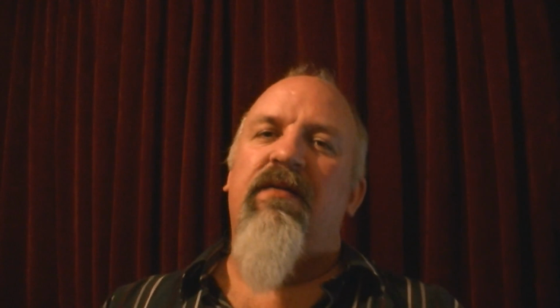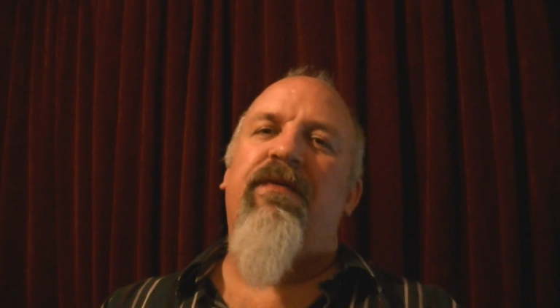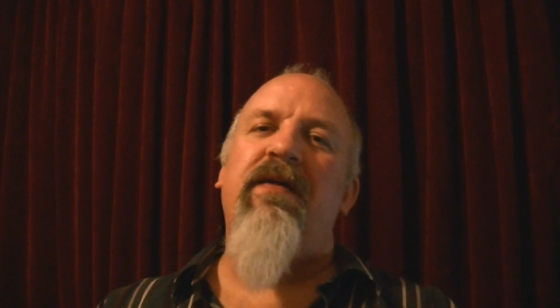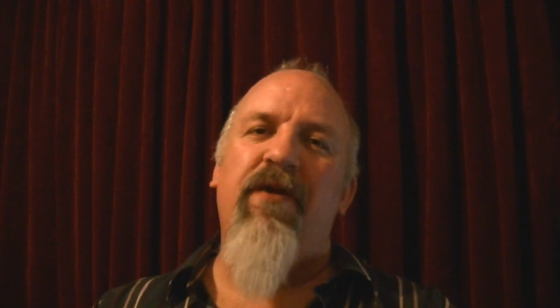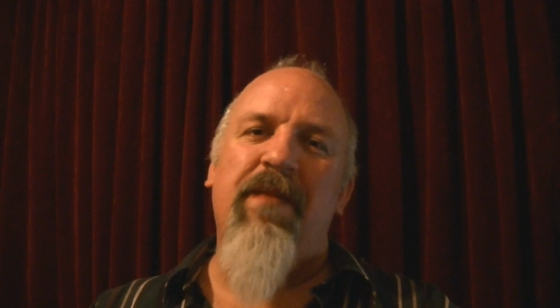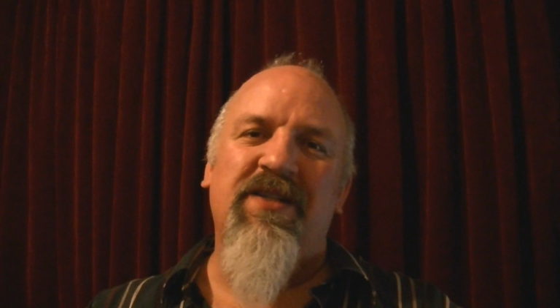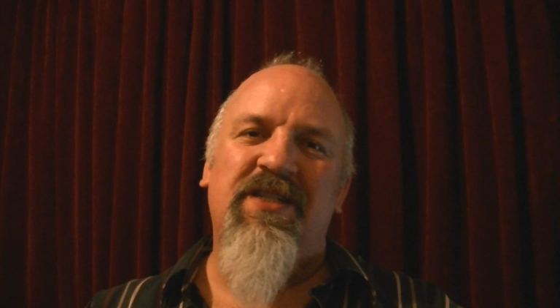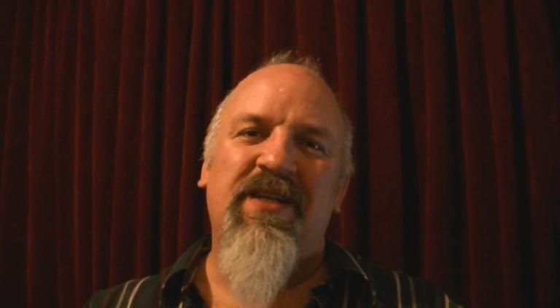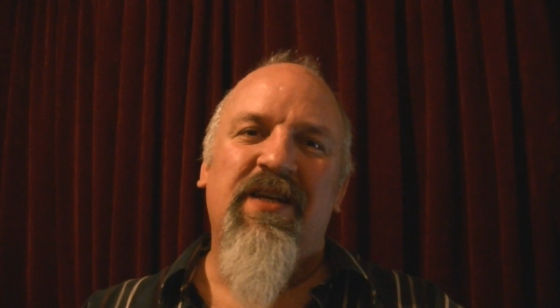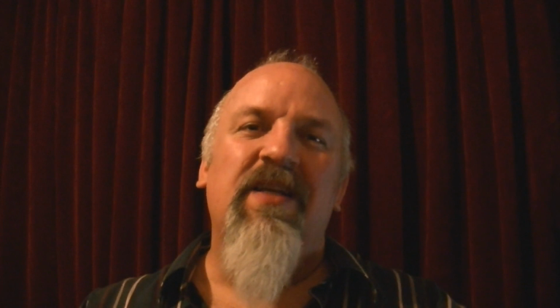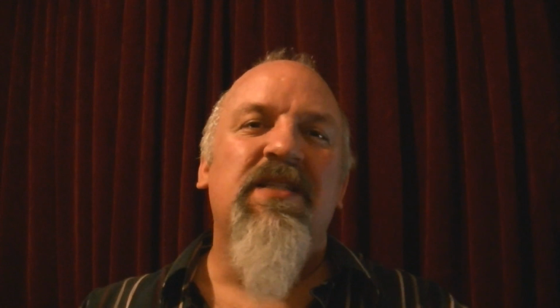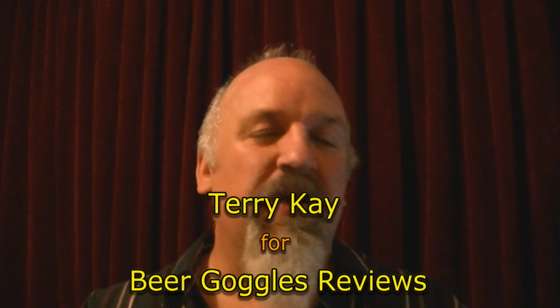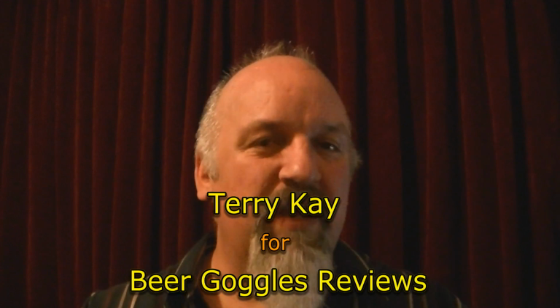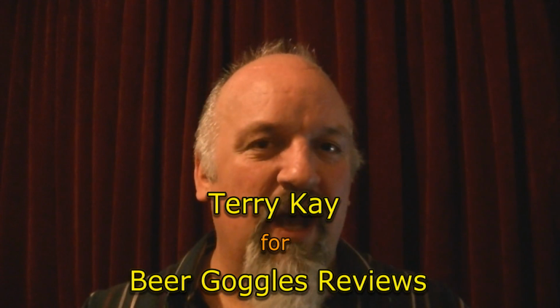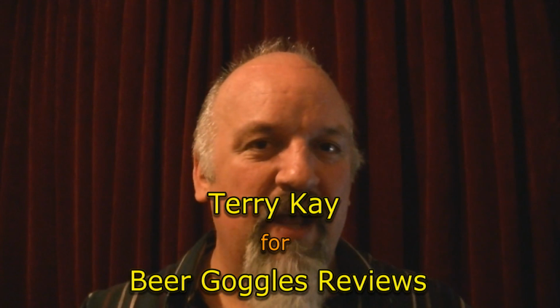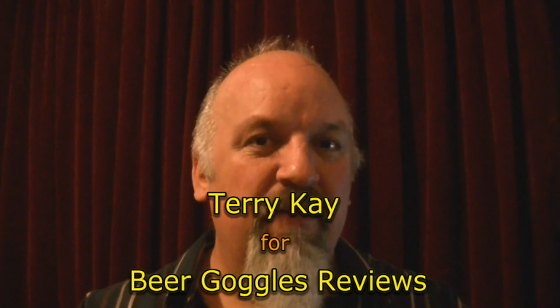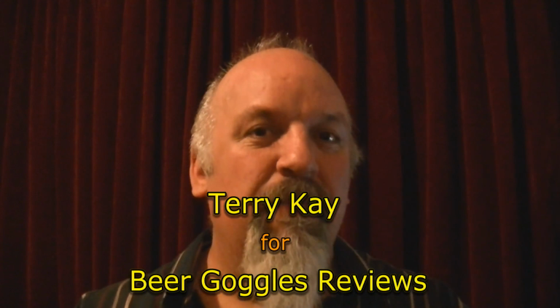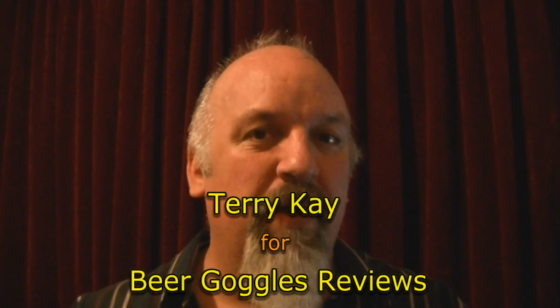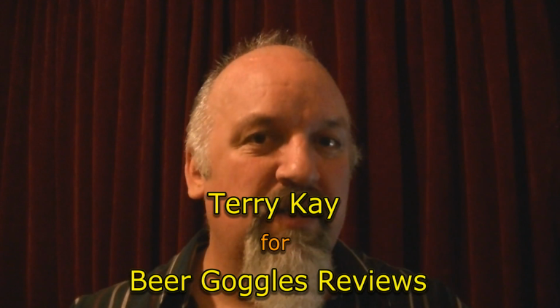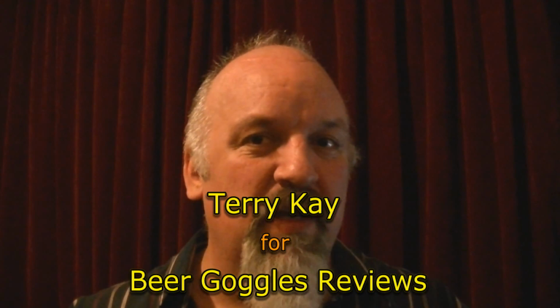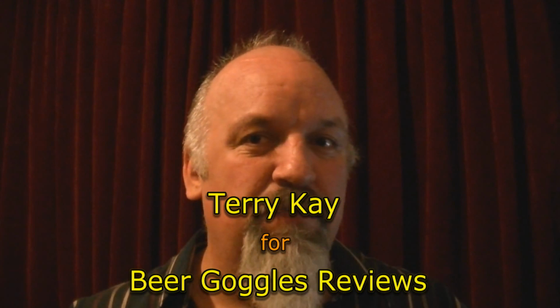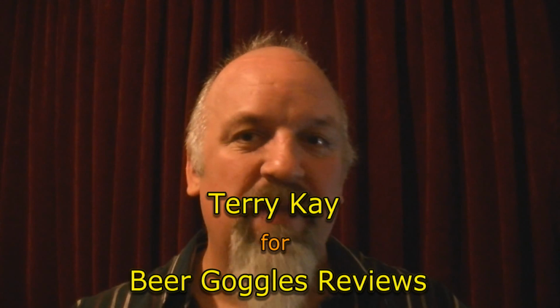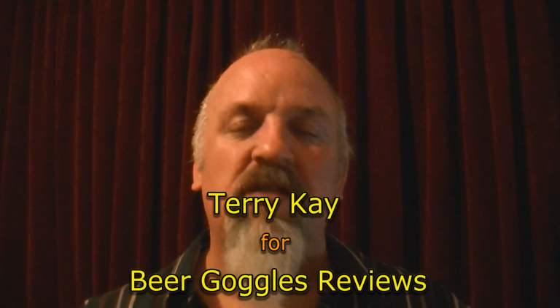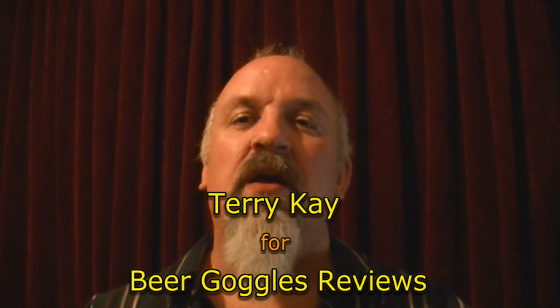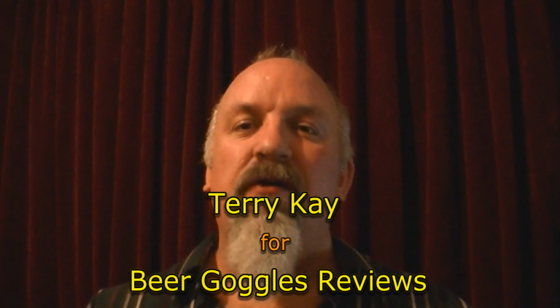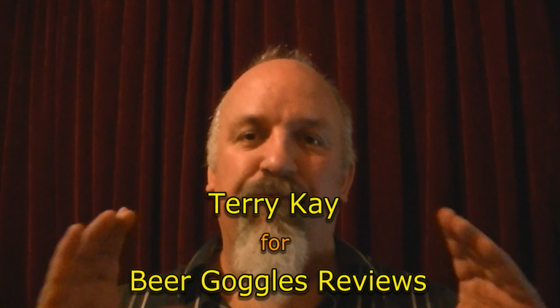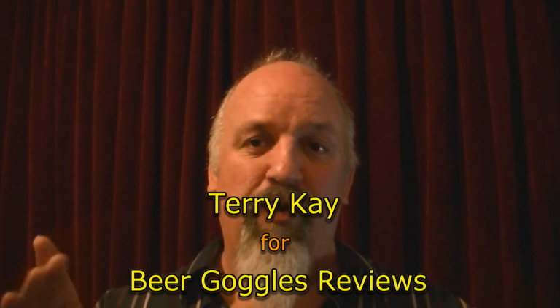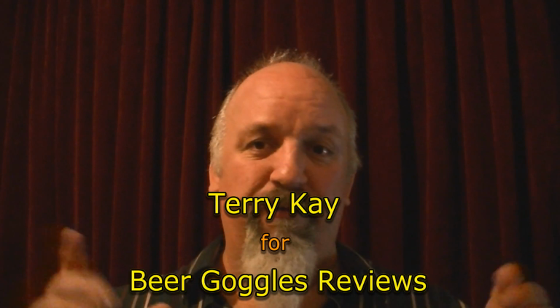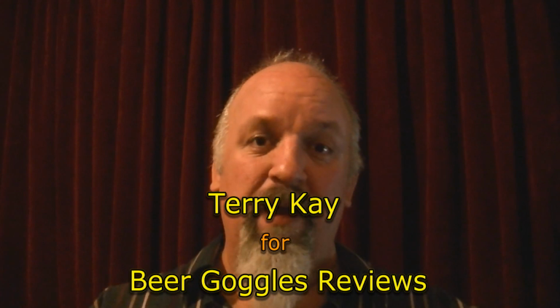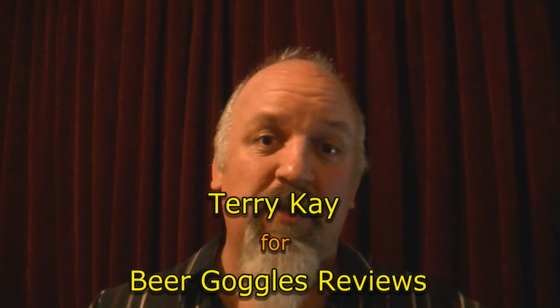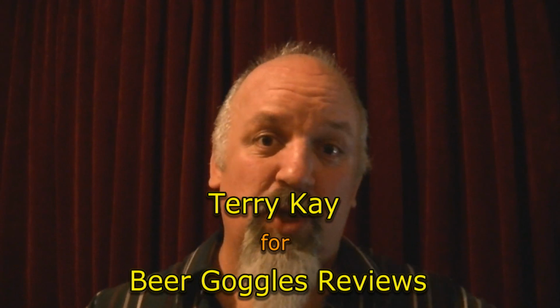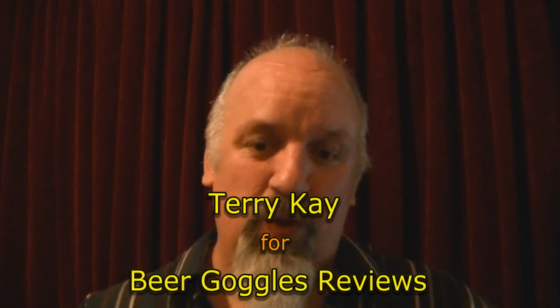Thank you very much. Terry Kay — Pint Size Bits, Froth number 2.